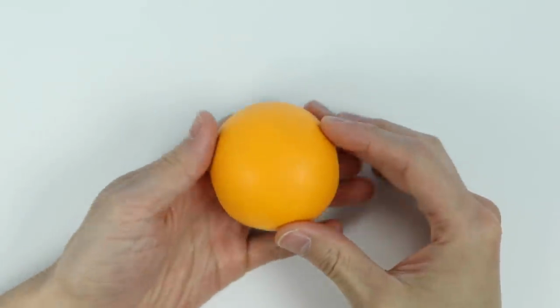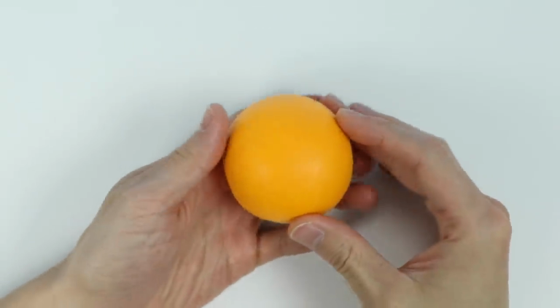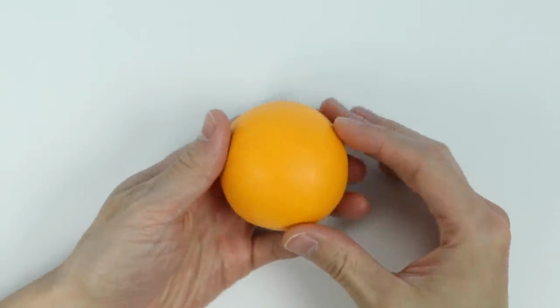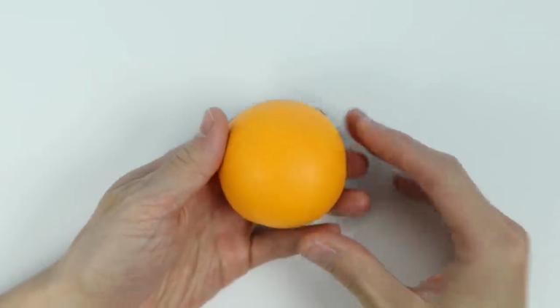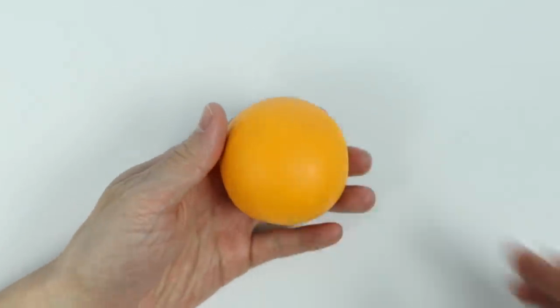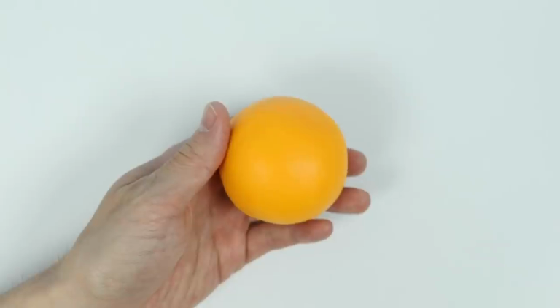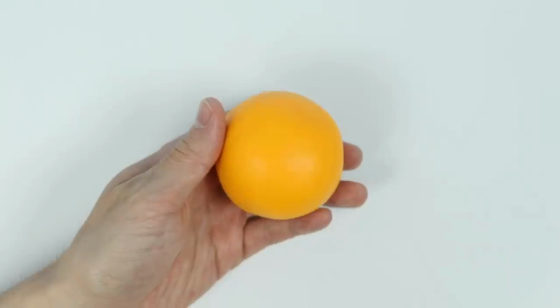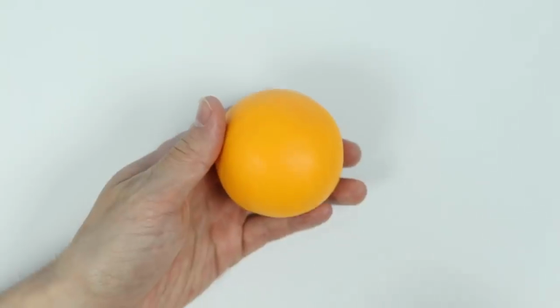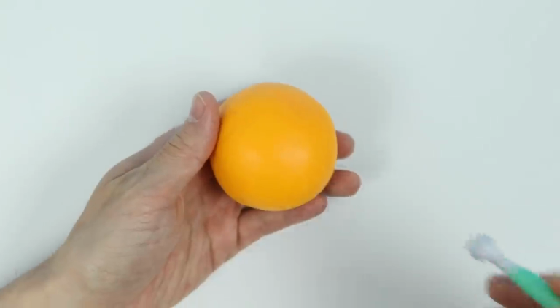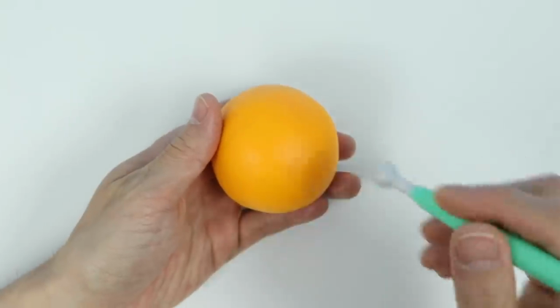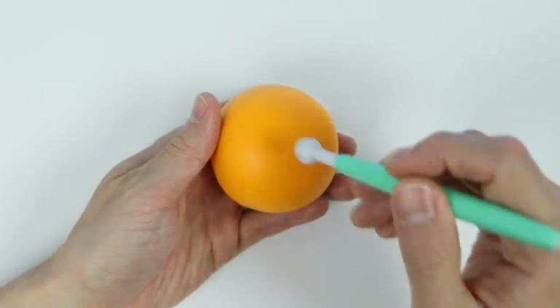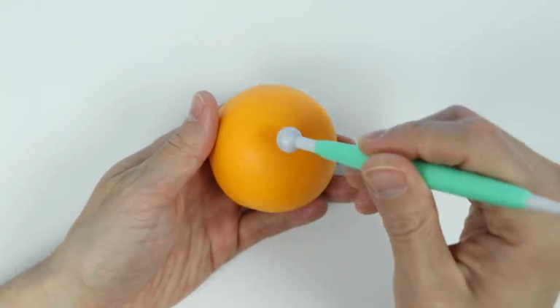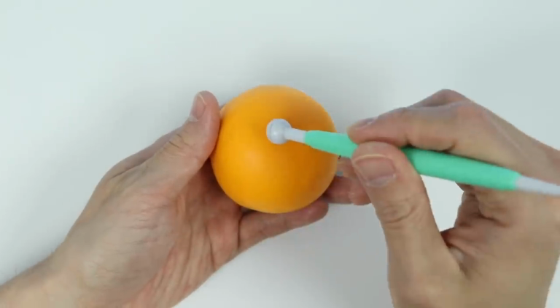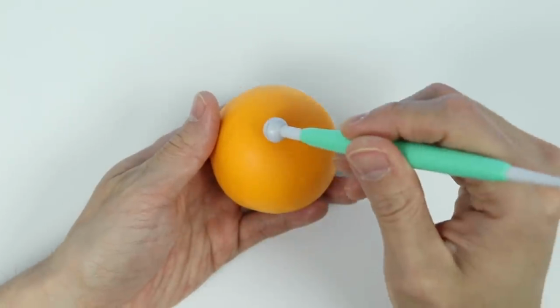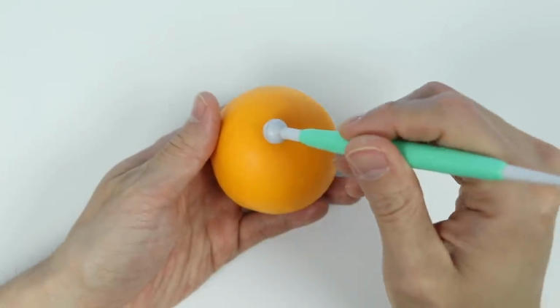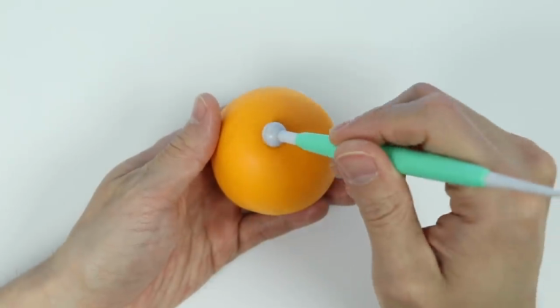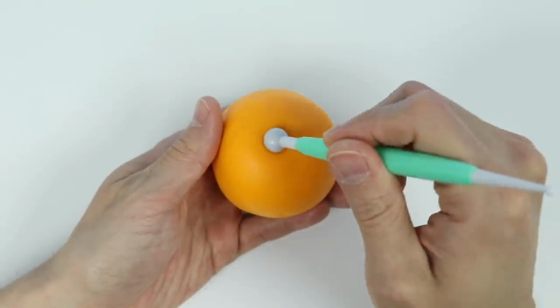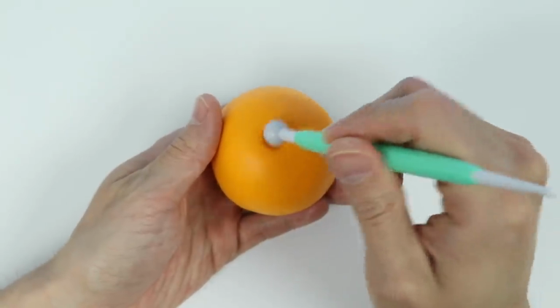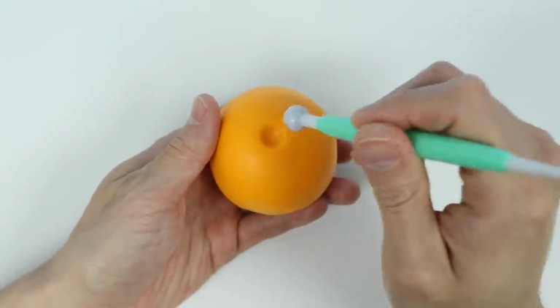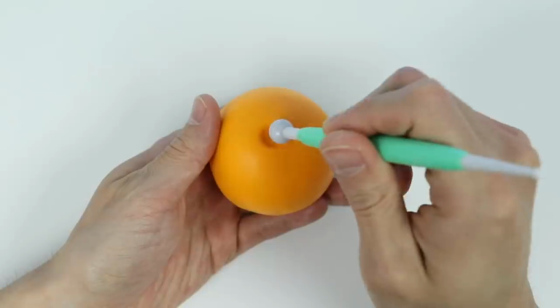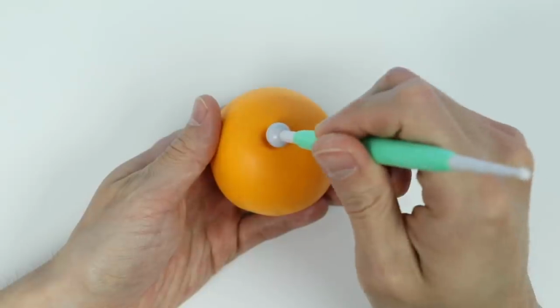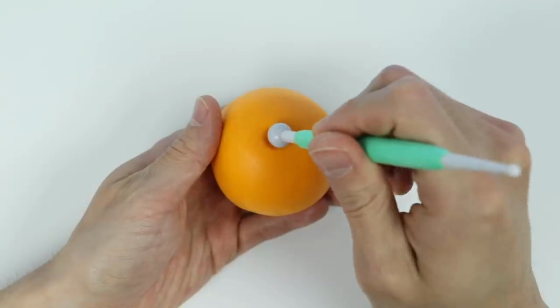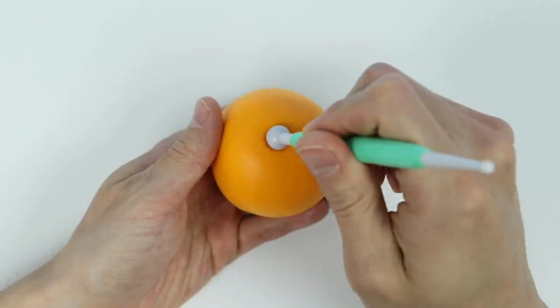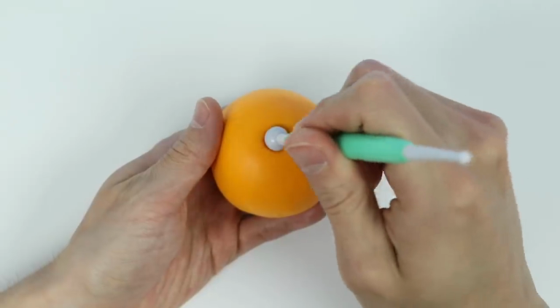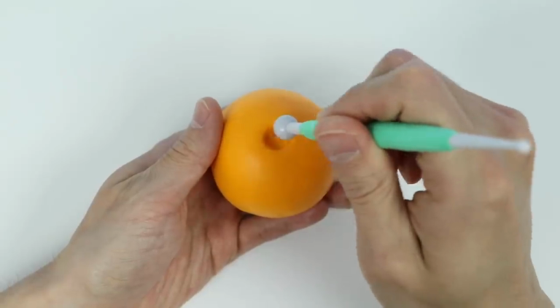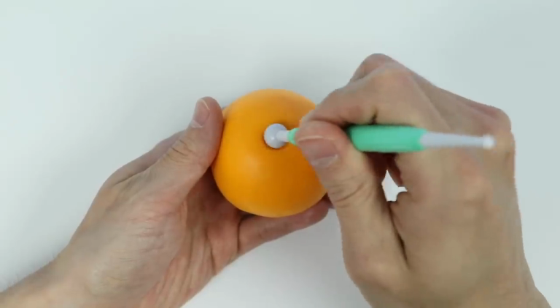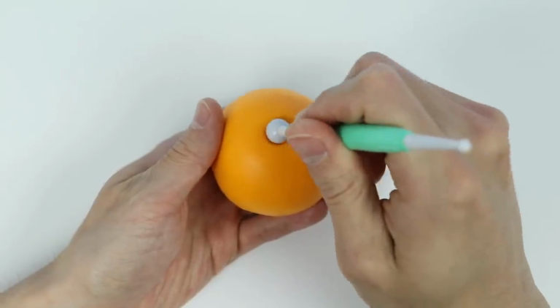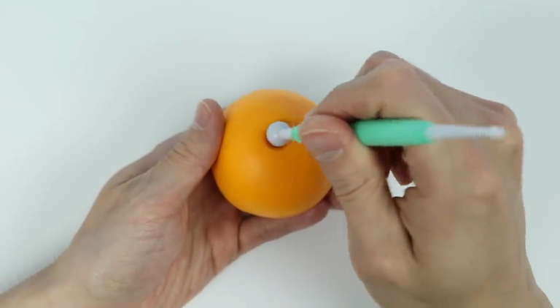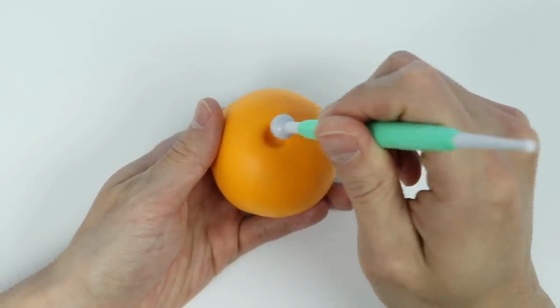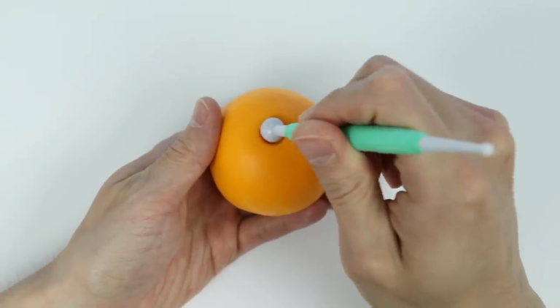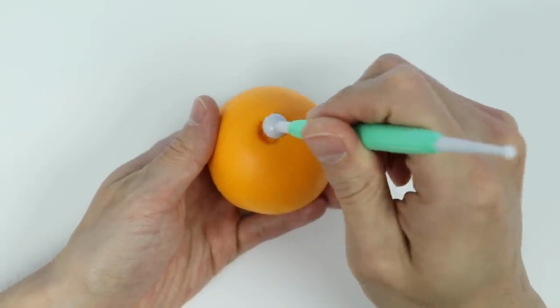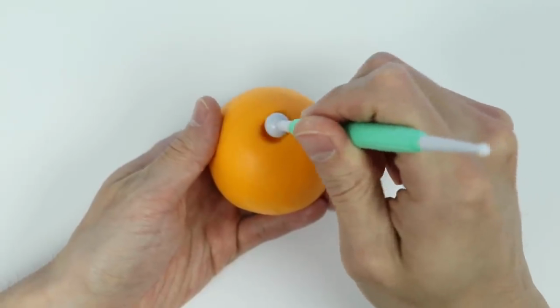First, you'll need a ball of orange Play-Doh. Now let's use this tool to create our pumpkin.